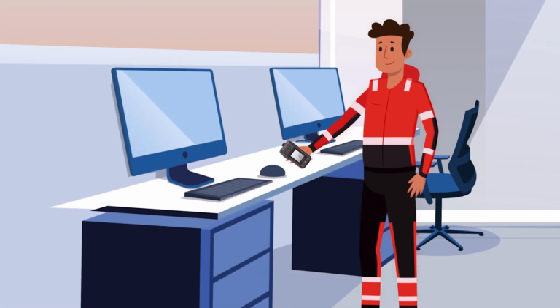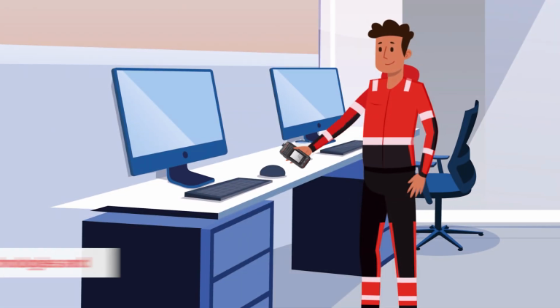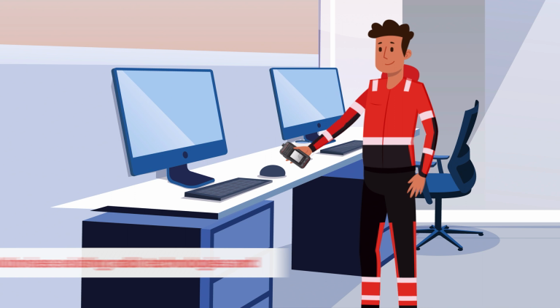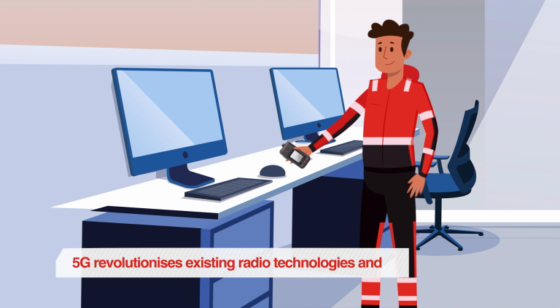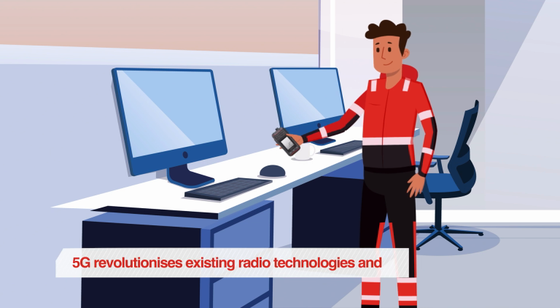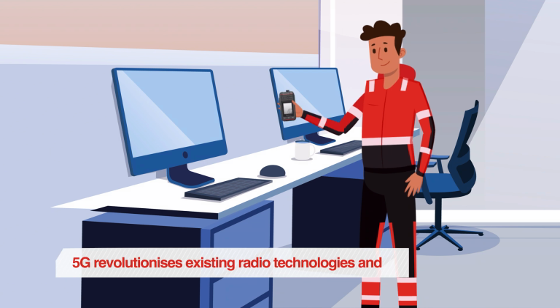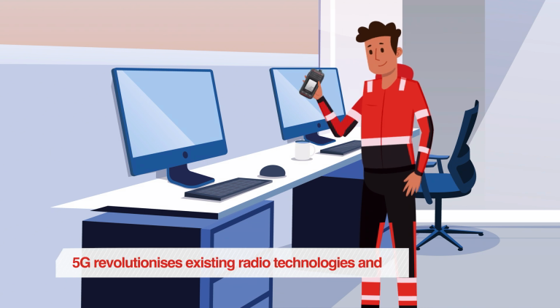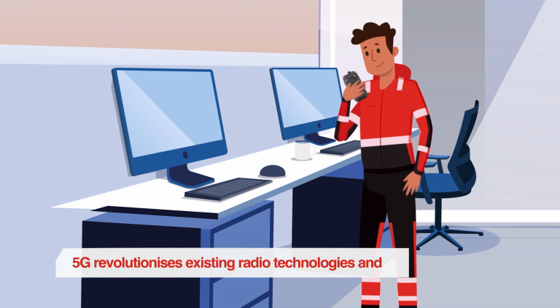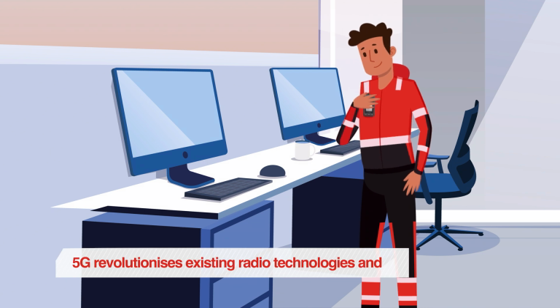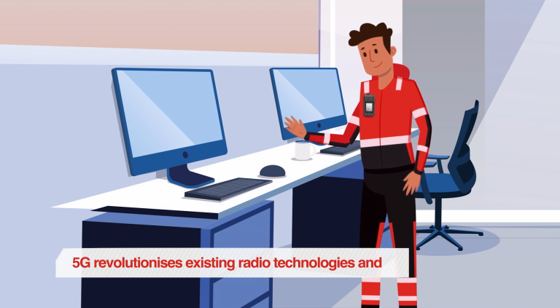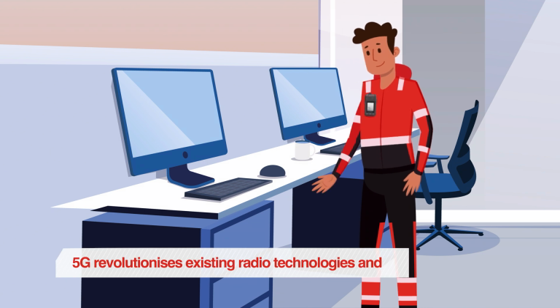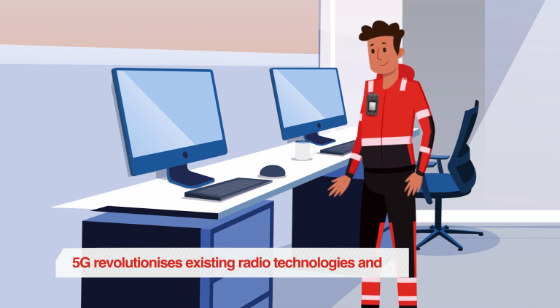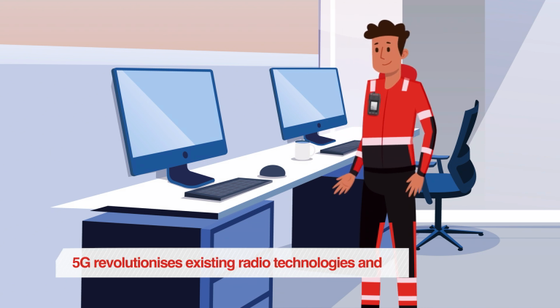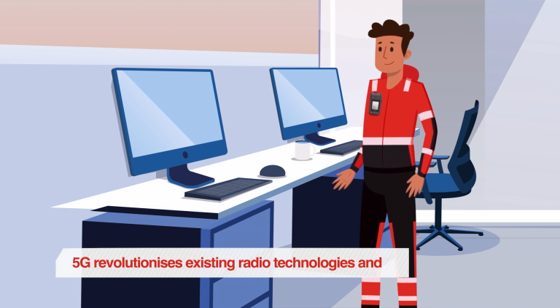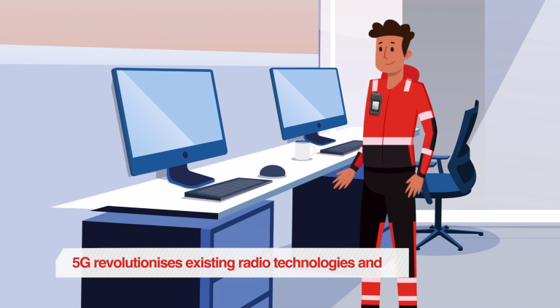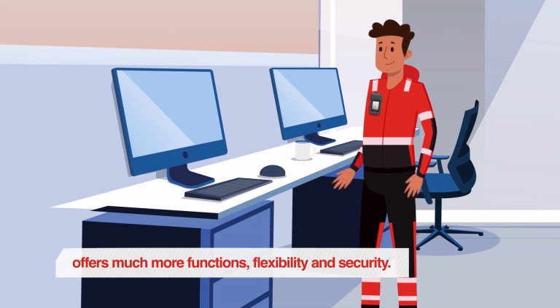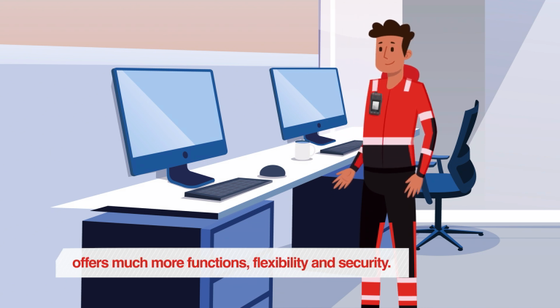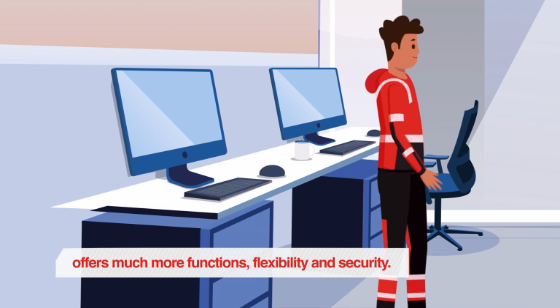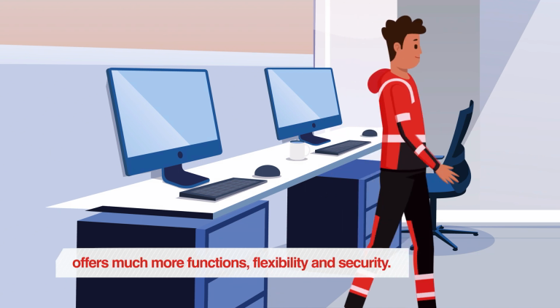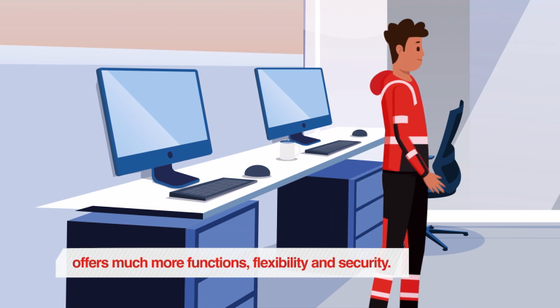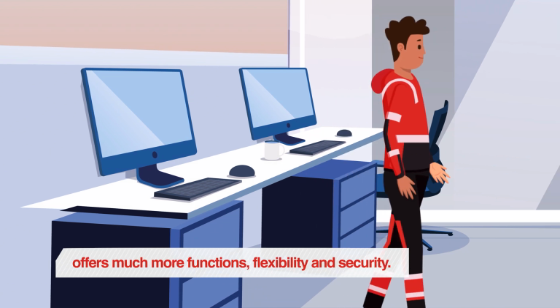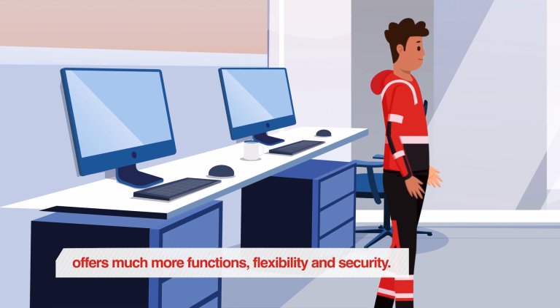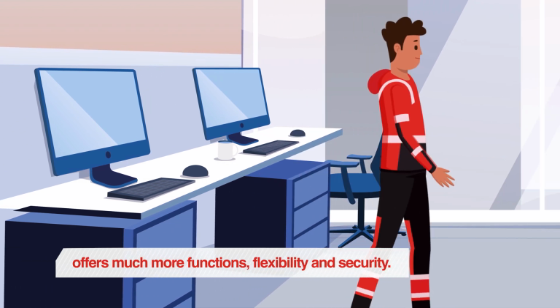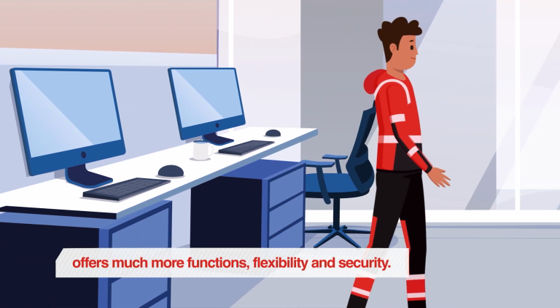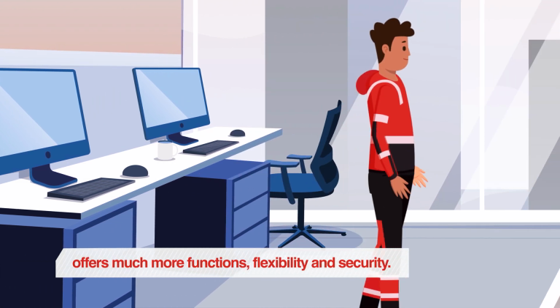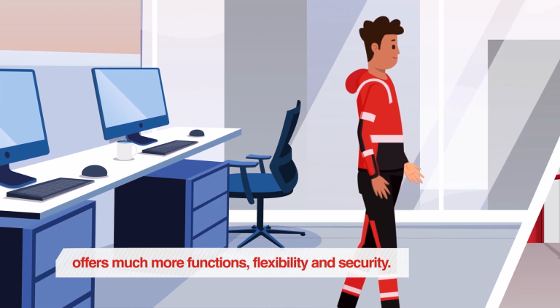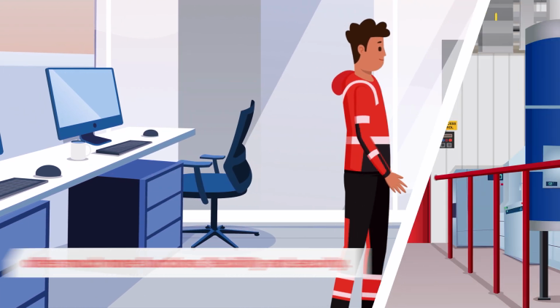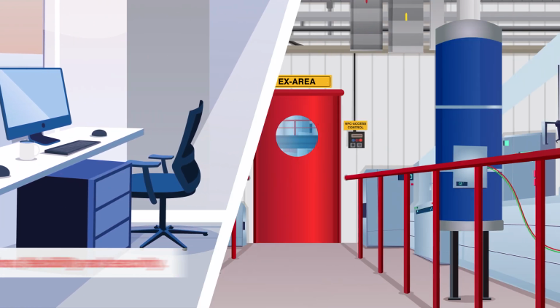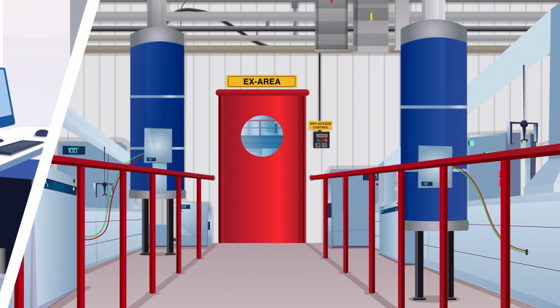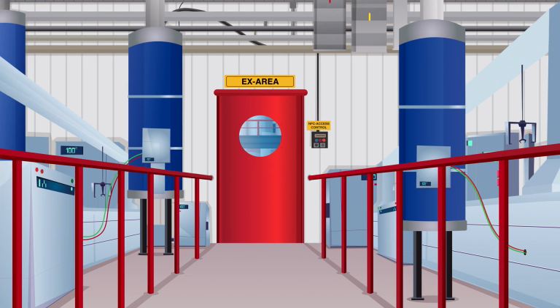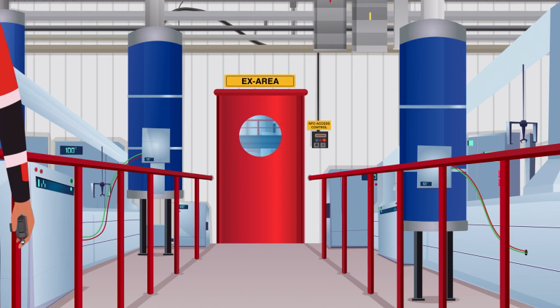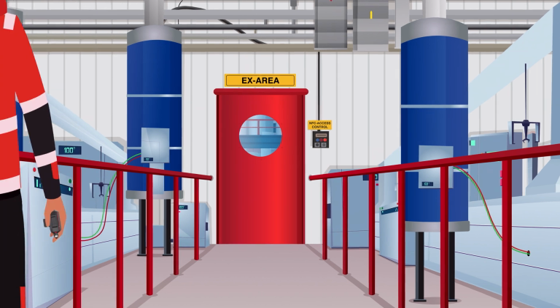5G revolutionizes existing radio technologies and offers much more functions, flexibility and security.